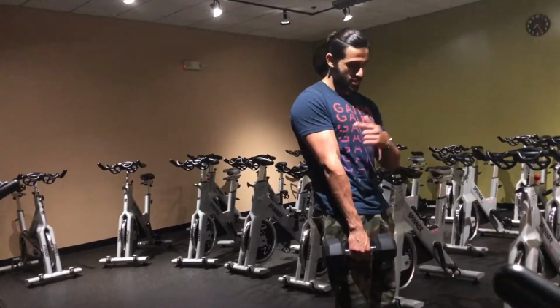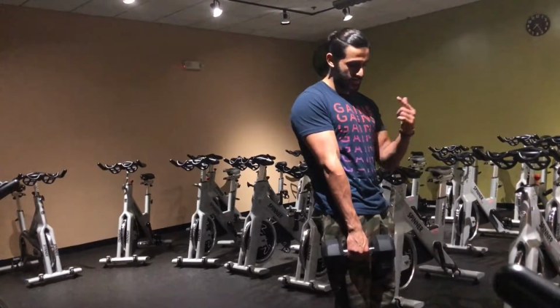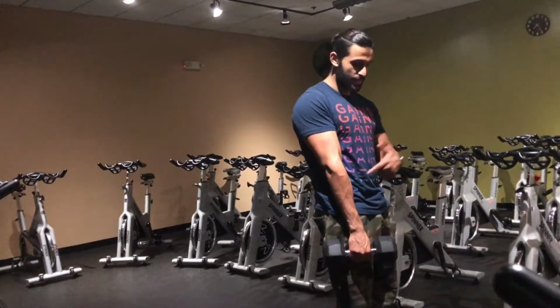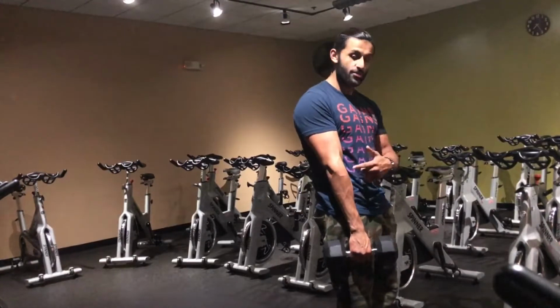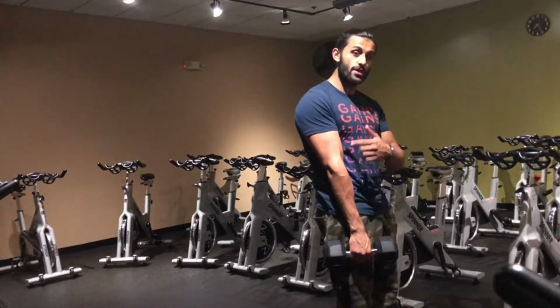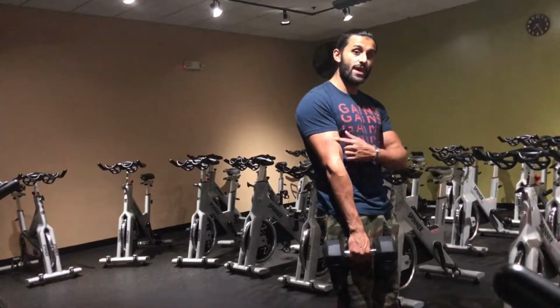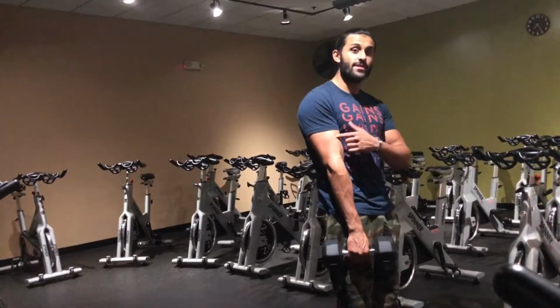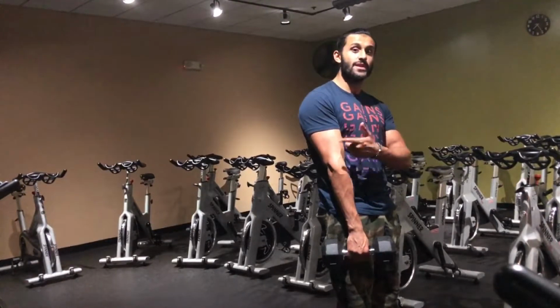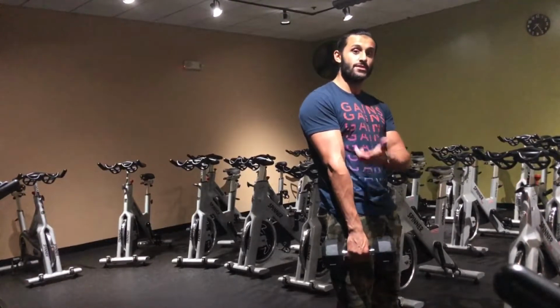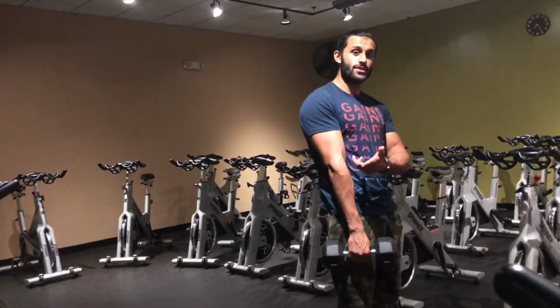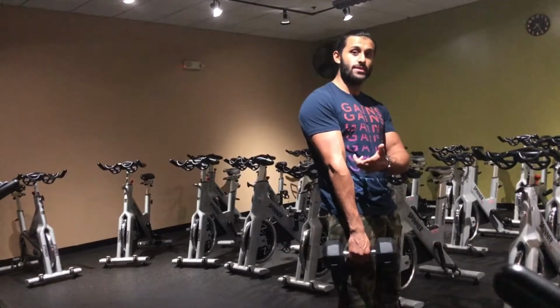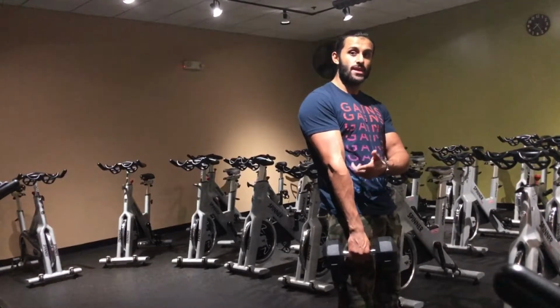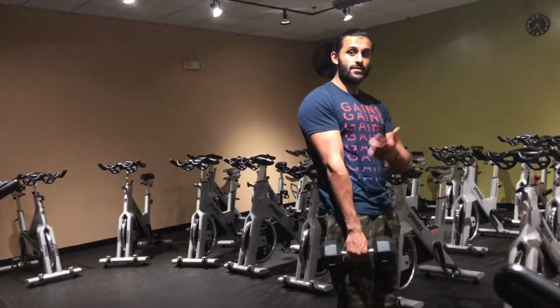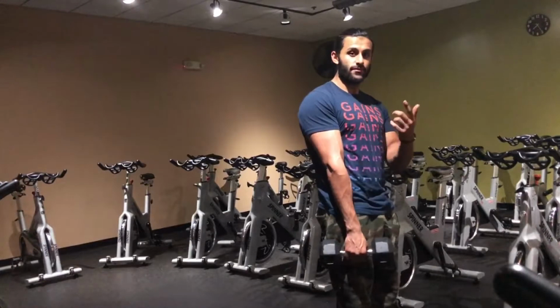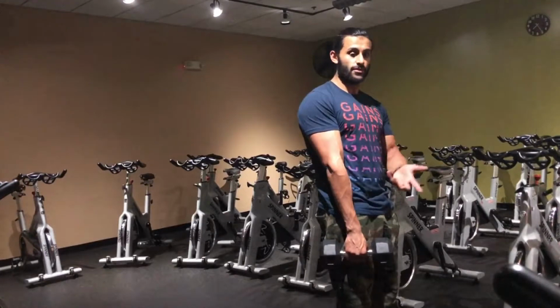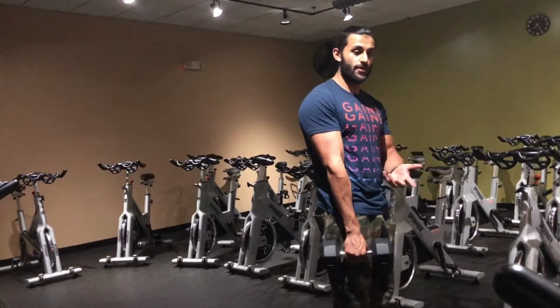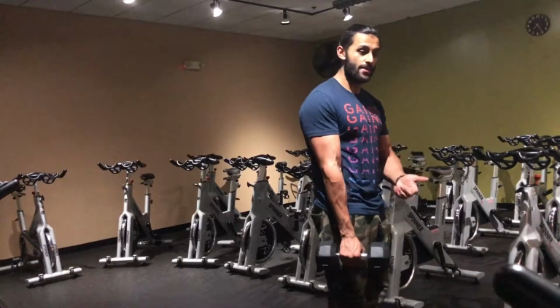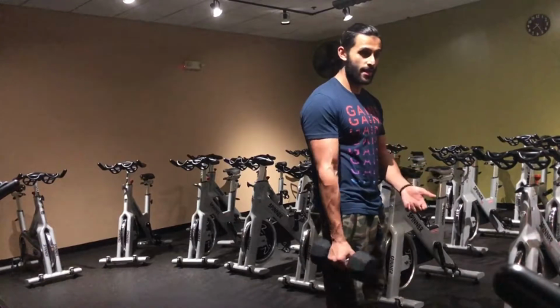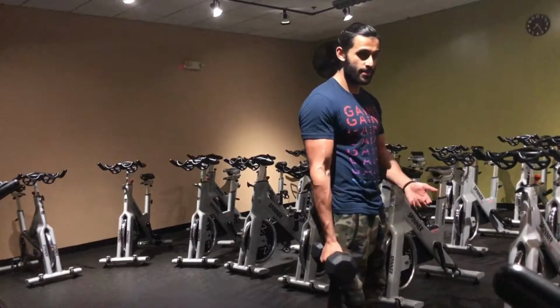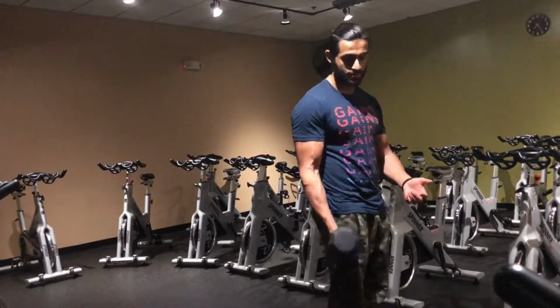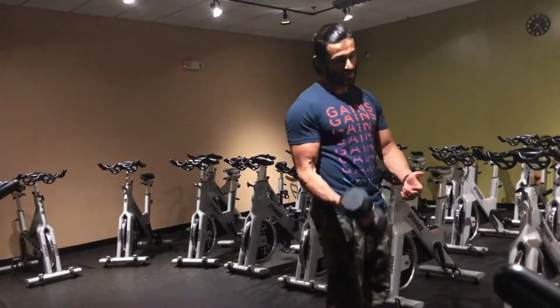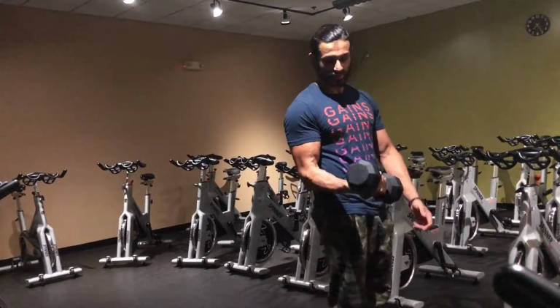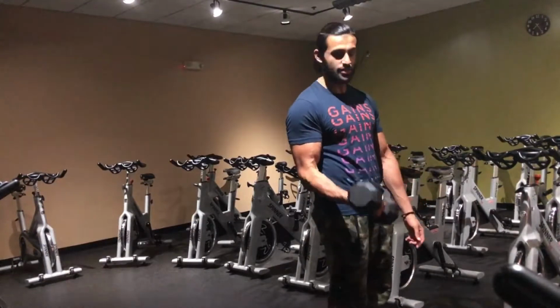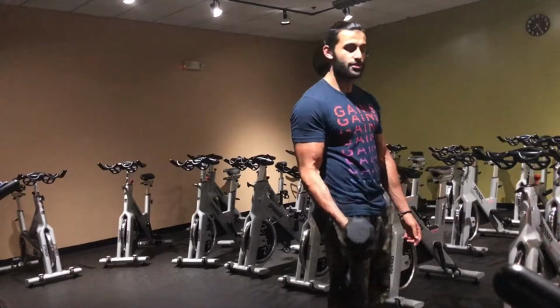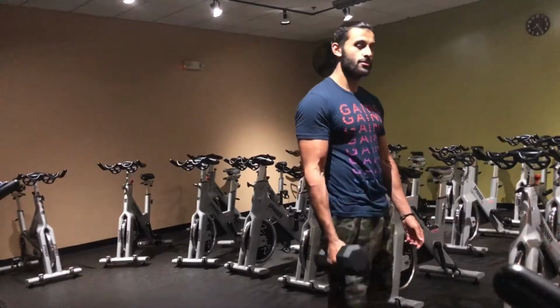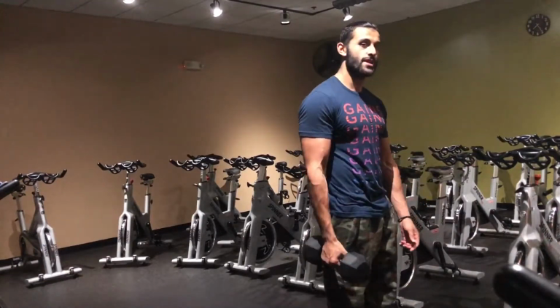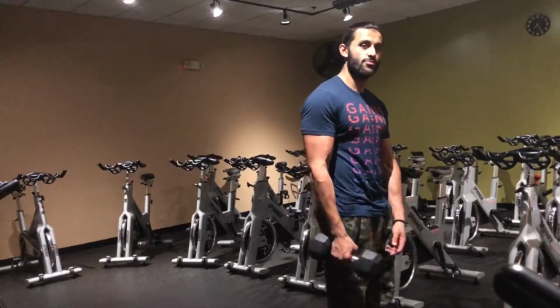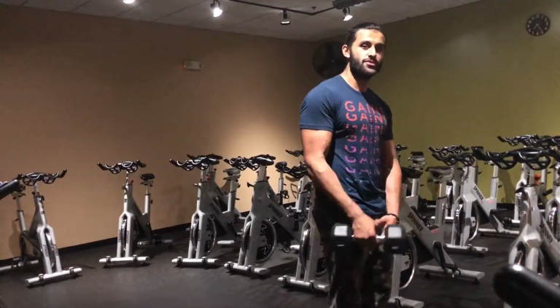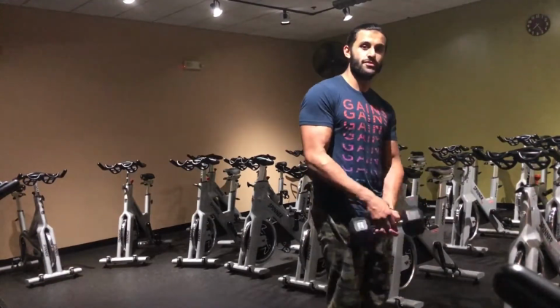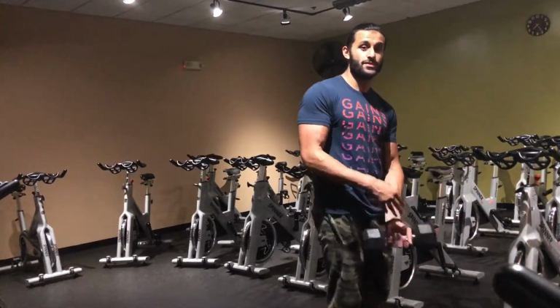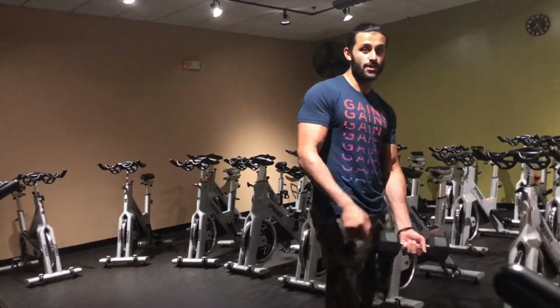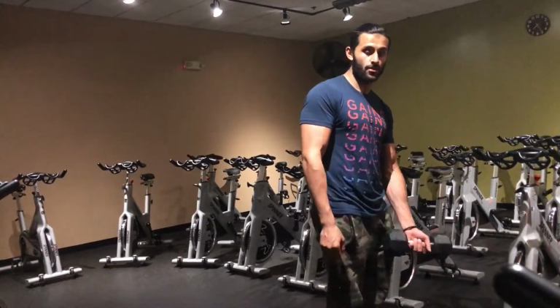This is not solely a bicep peak exercise — if you're looking for that, then concentration curls and heavy preachers are your way to go.